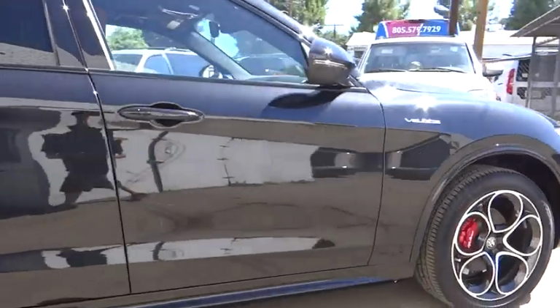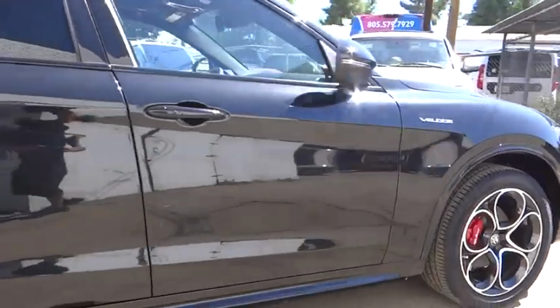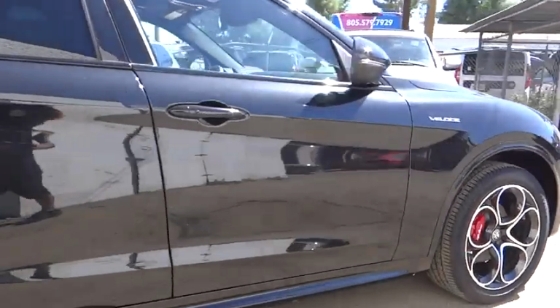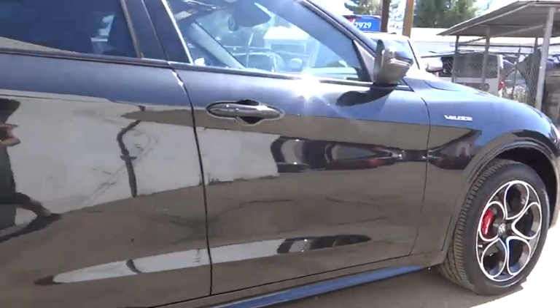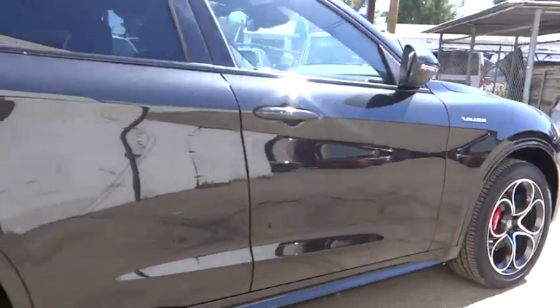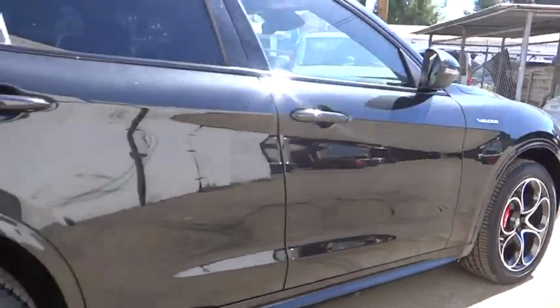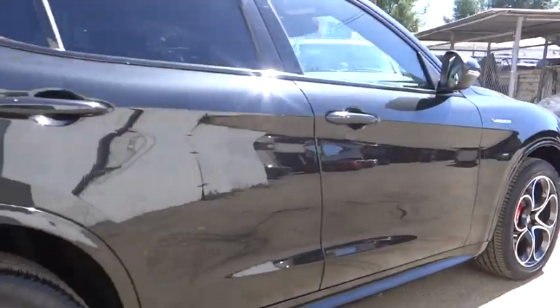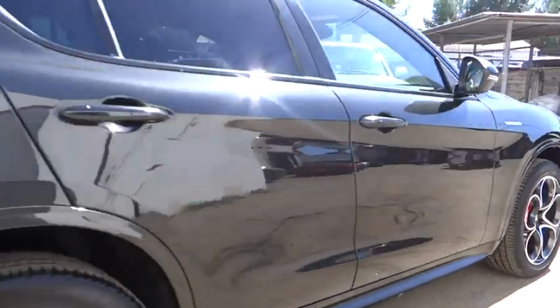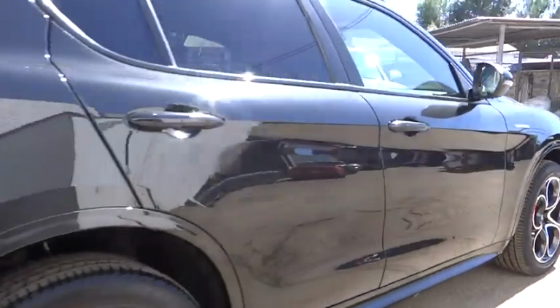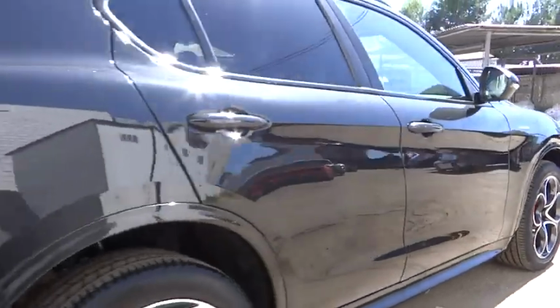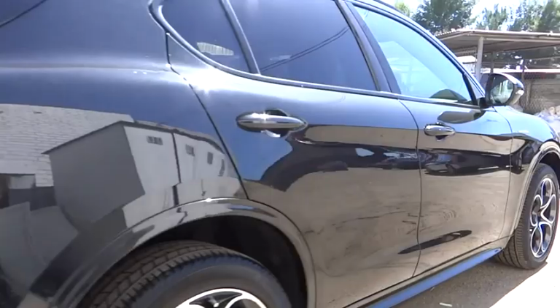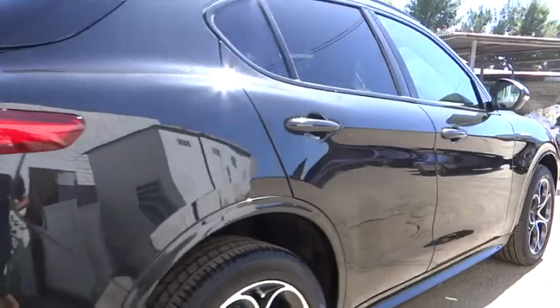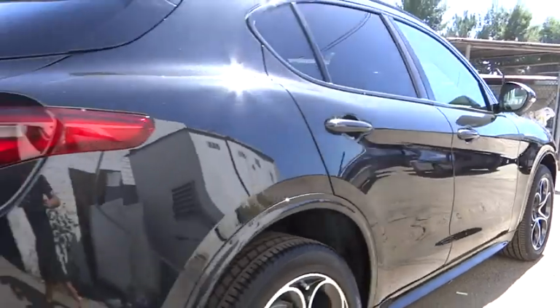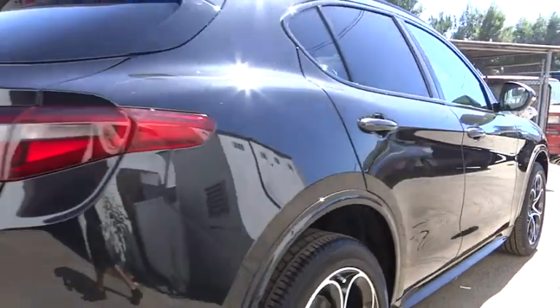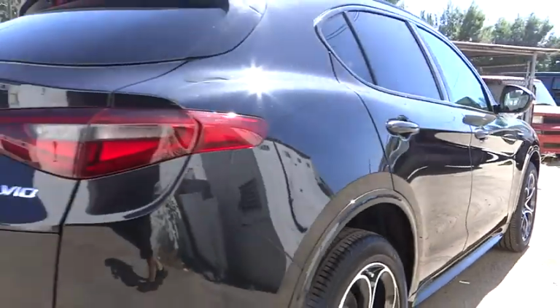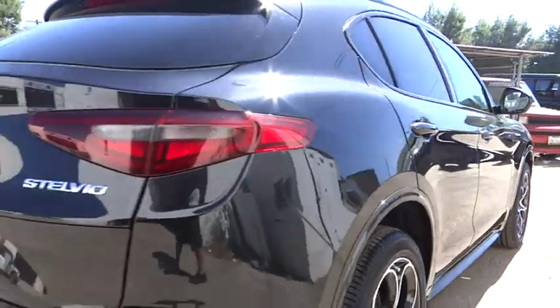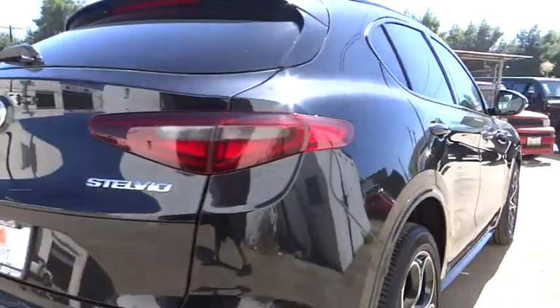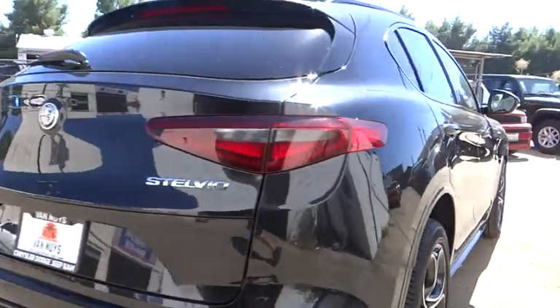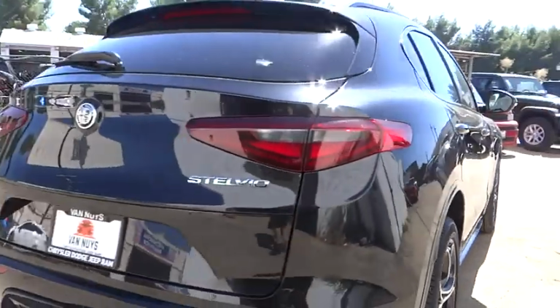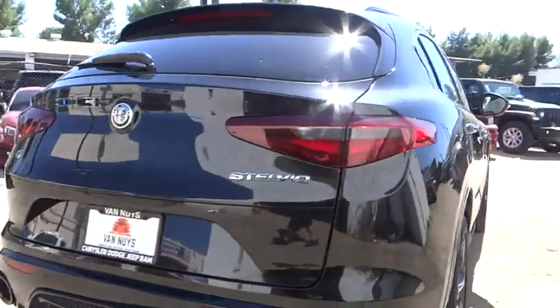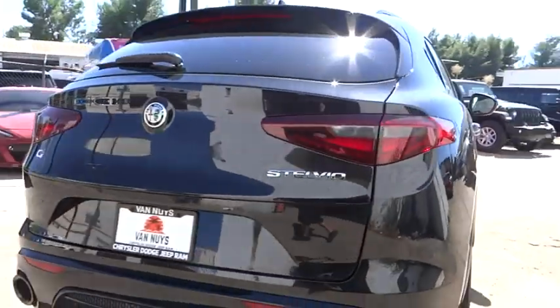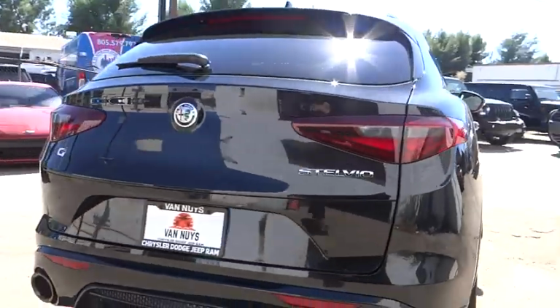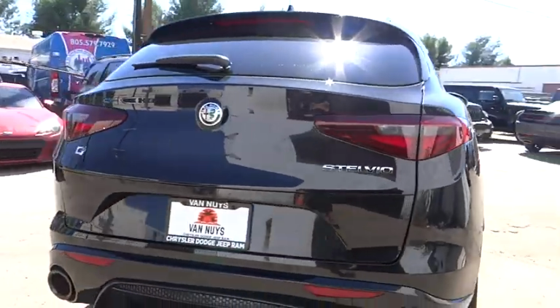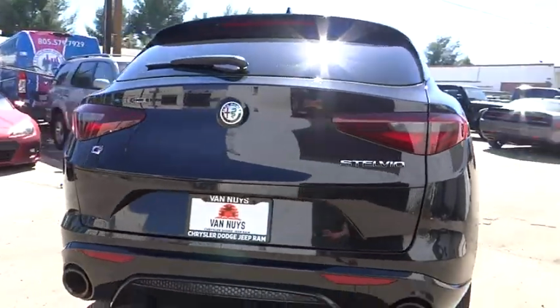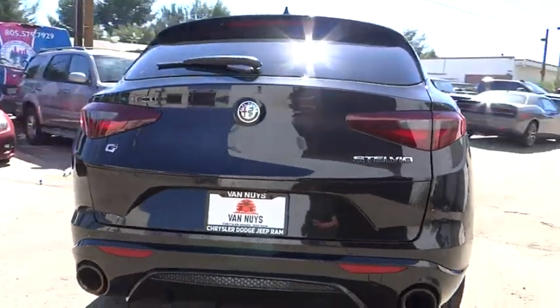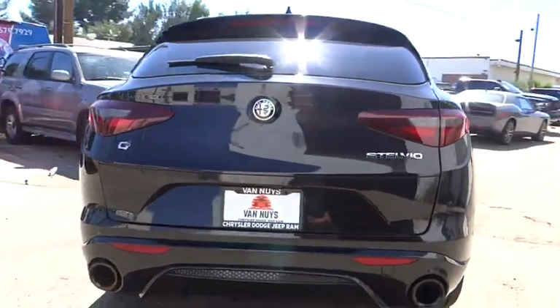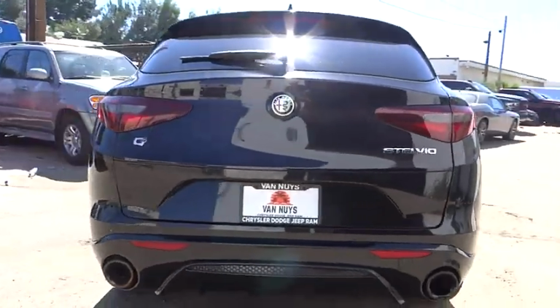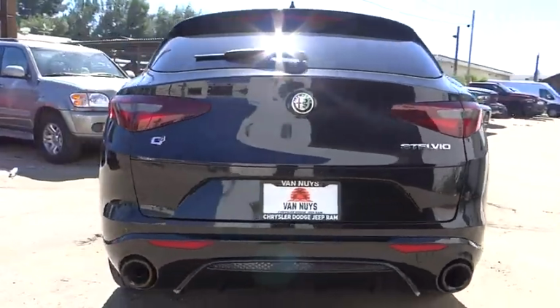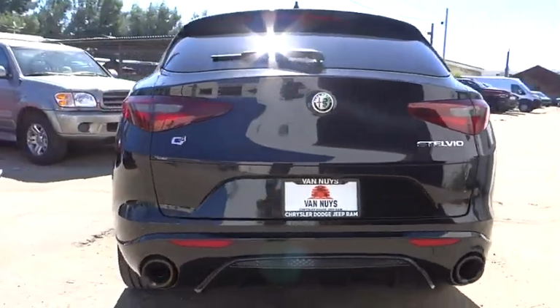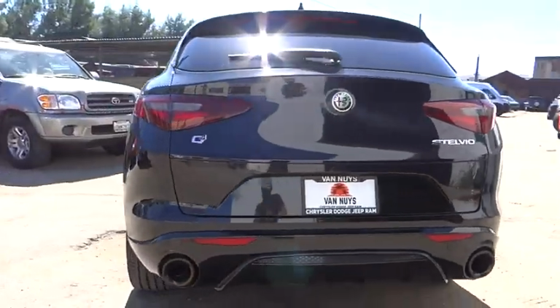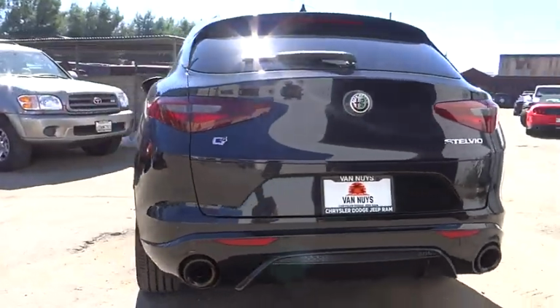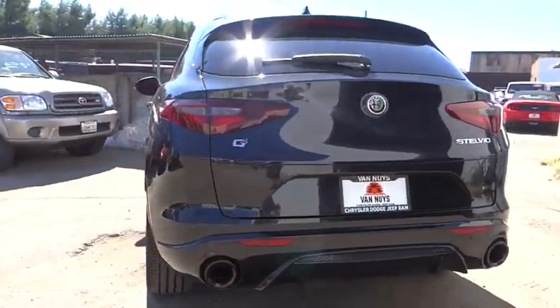Brake assist, traction control, remote keyless entry, power moonroof, and speed control.